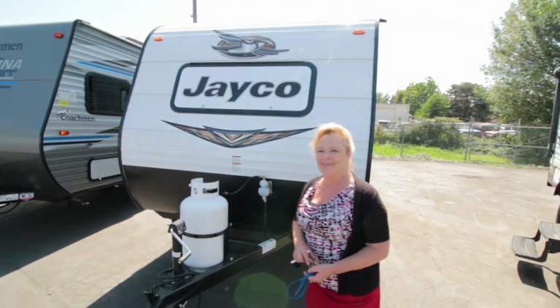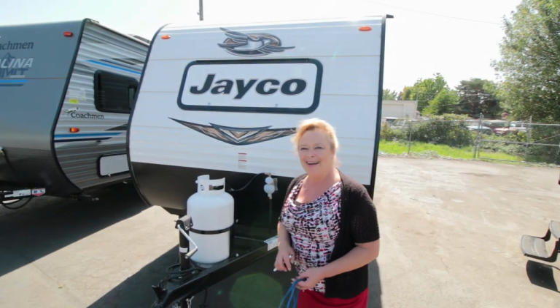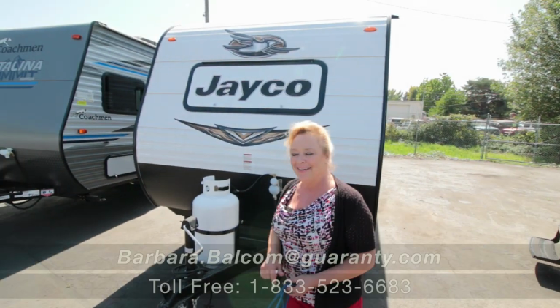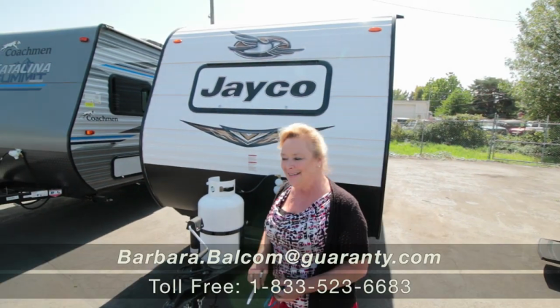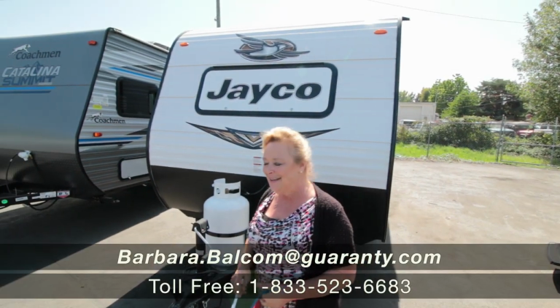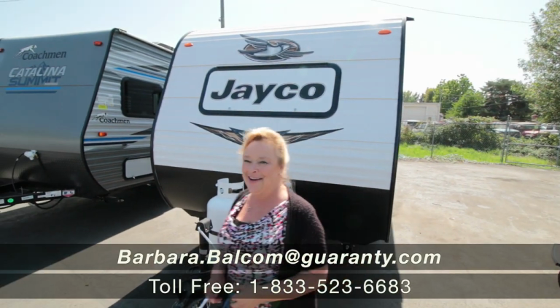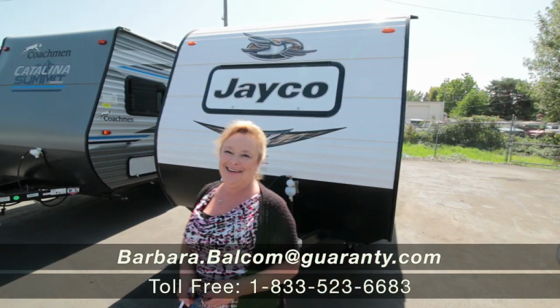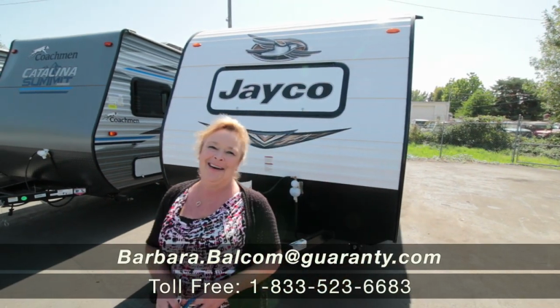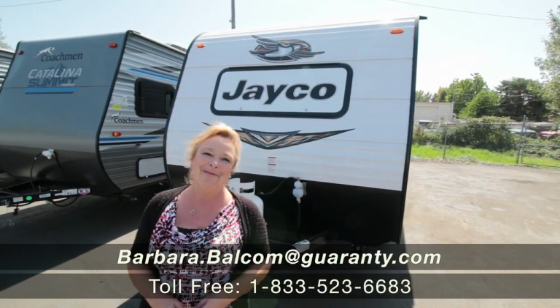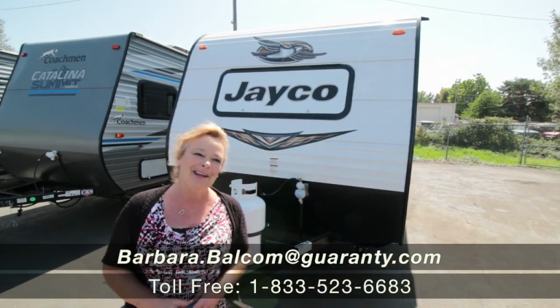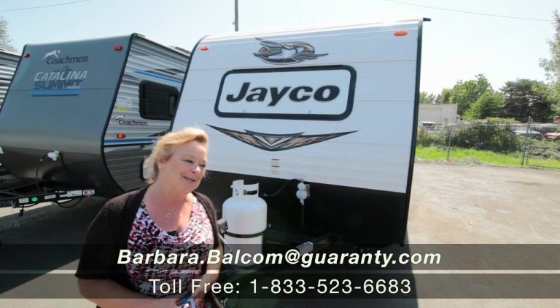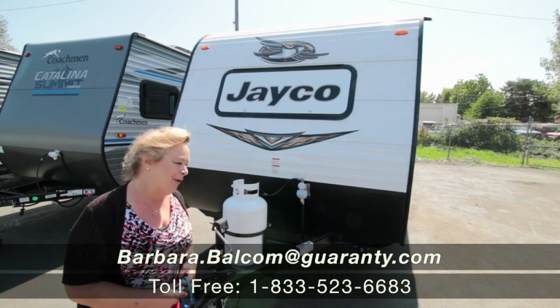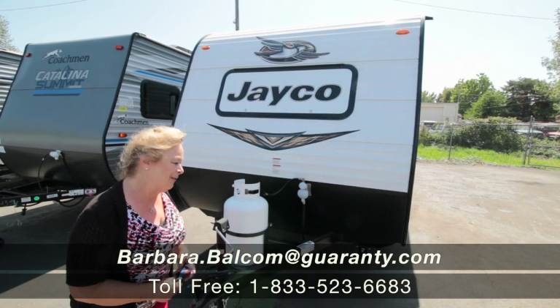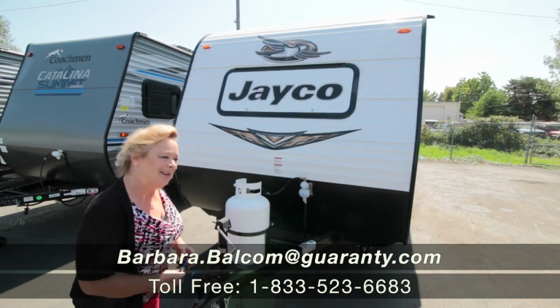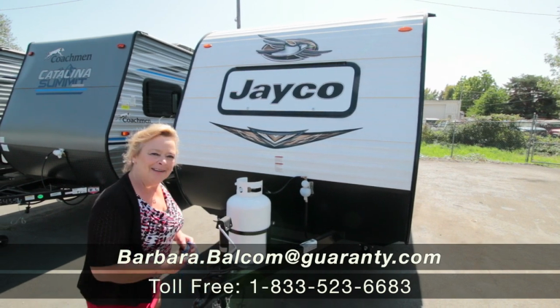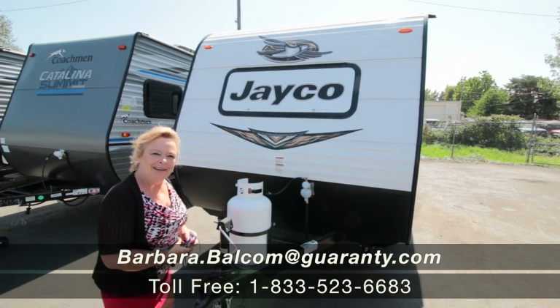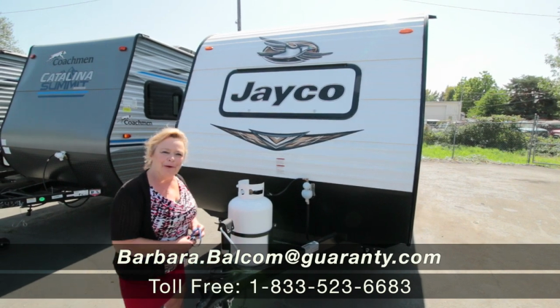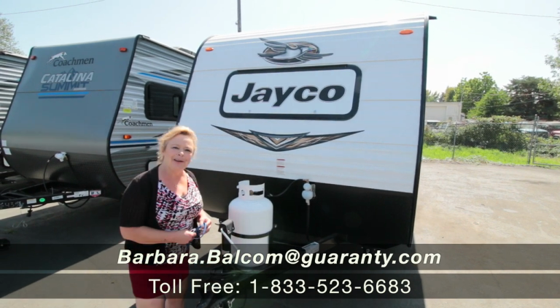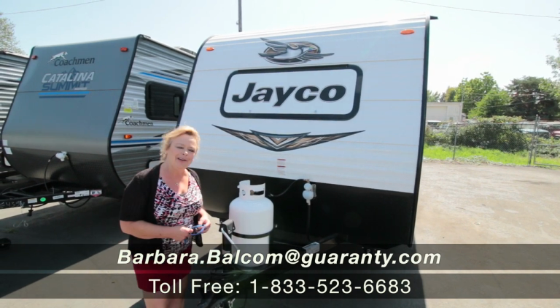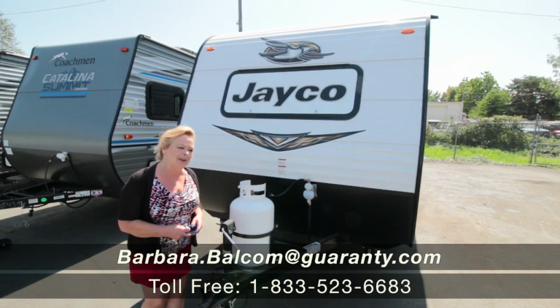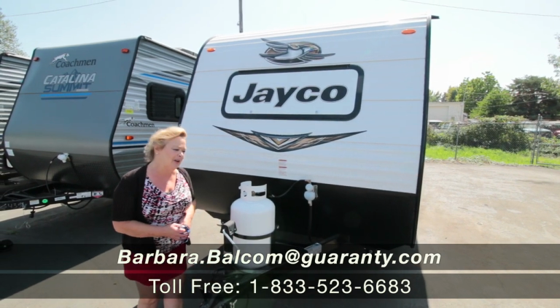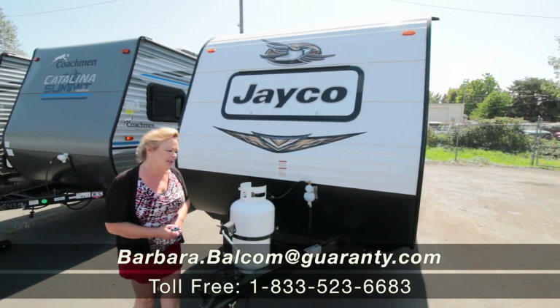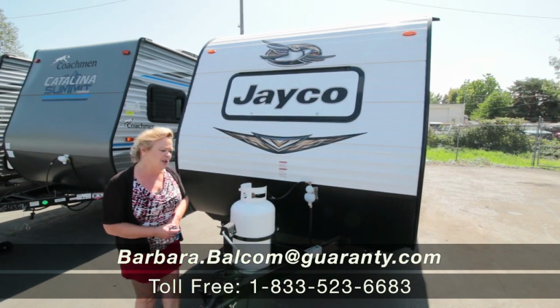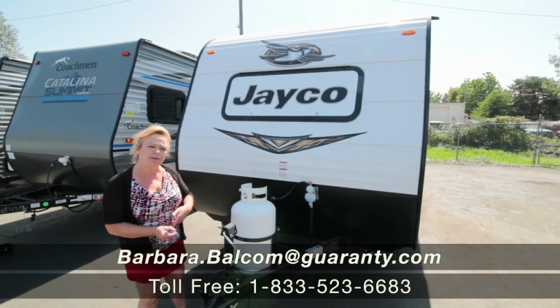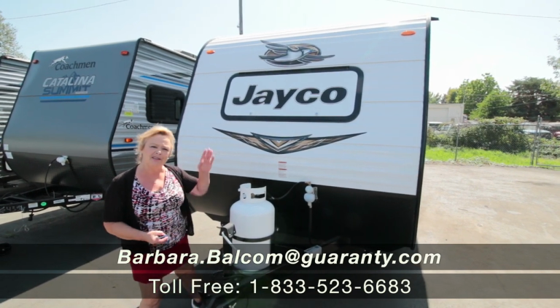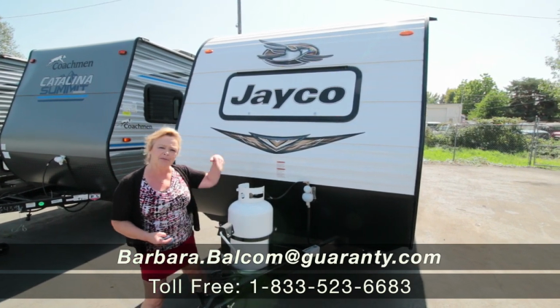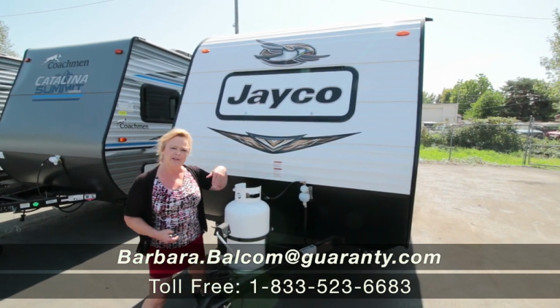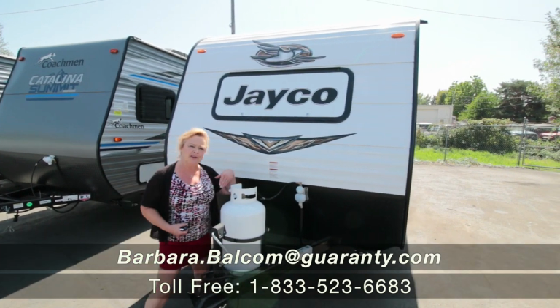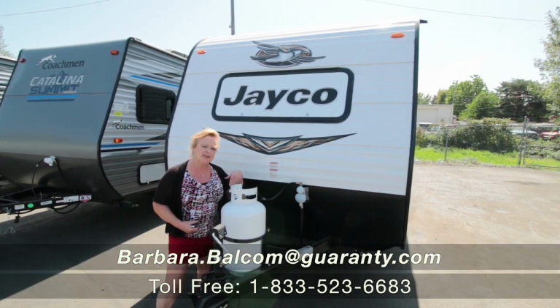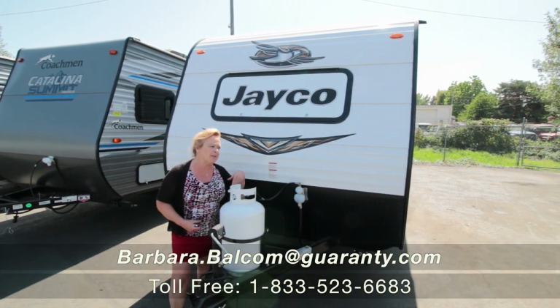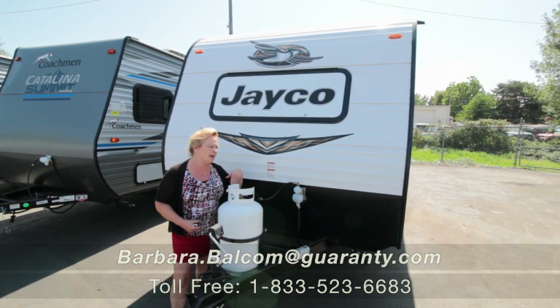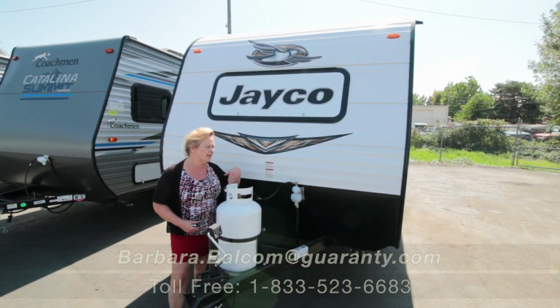Hi guys, my name is Barbara Dee. I work out here at Guaranty. You've probably seen my videos in the past.